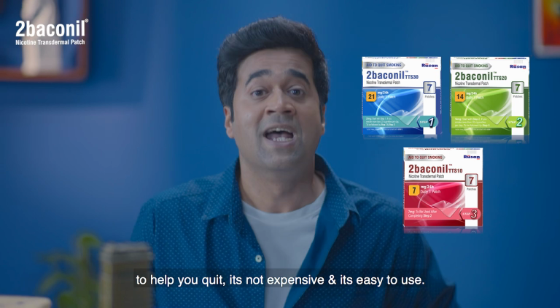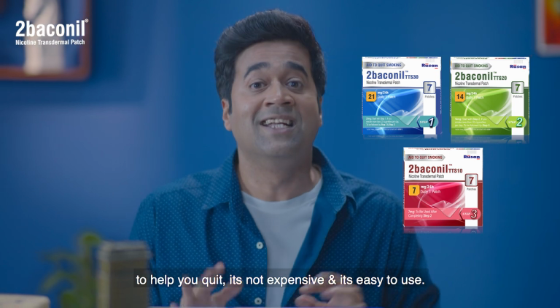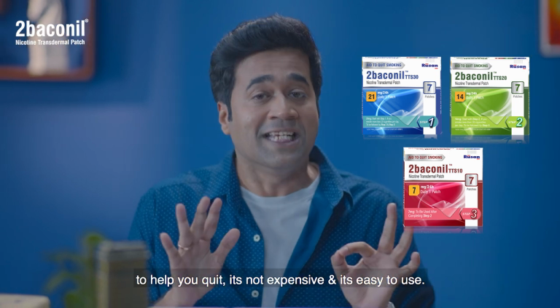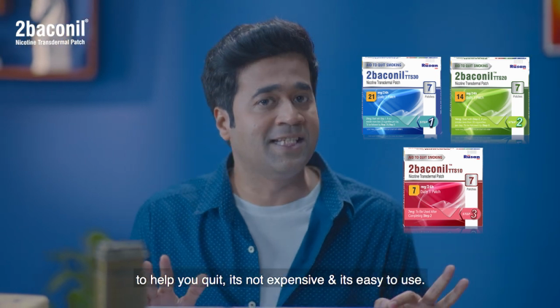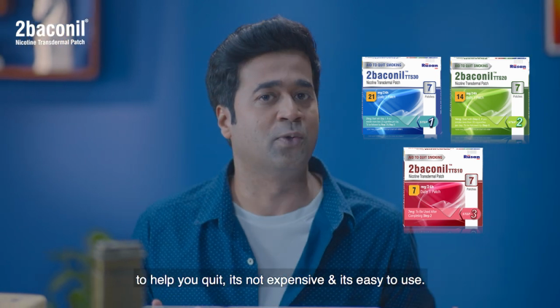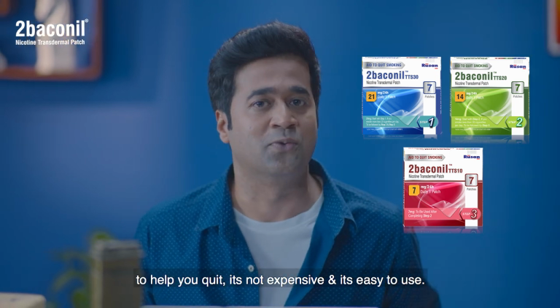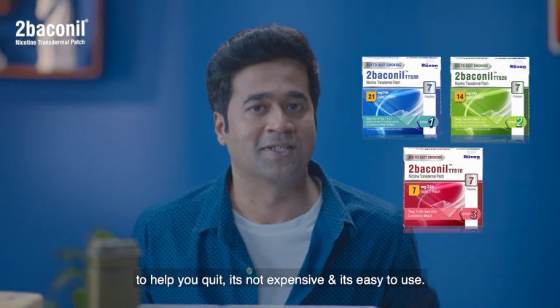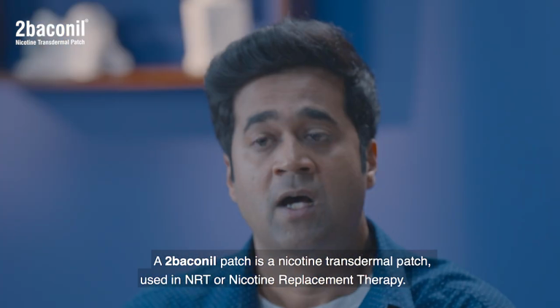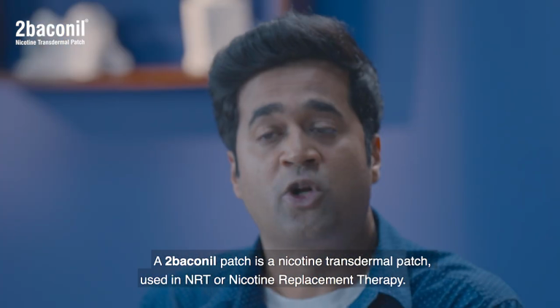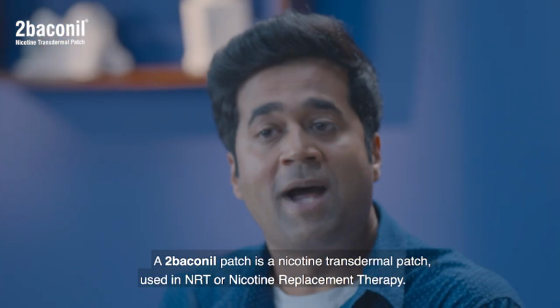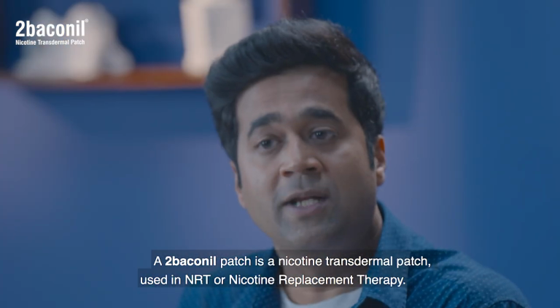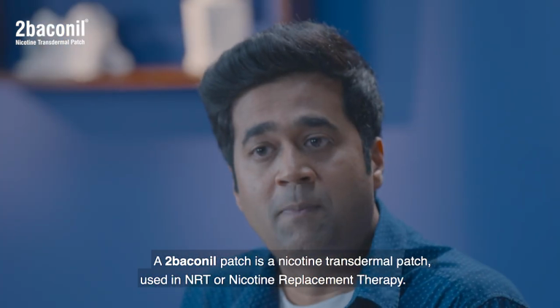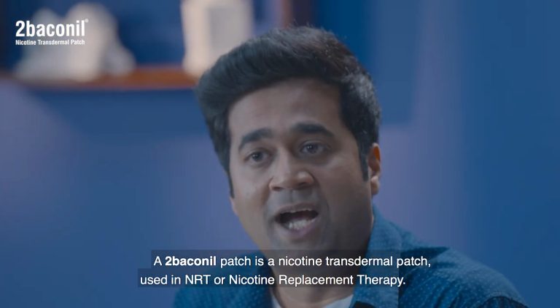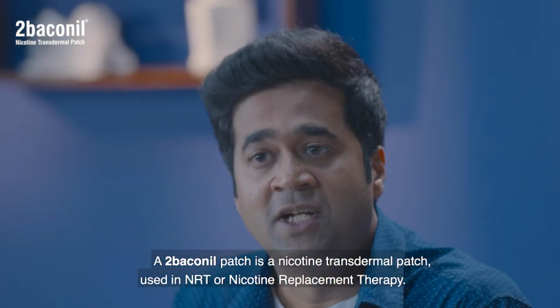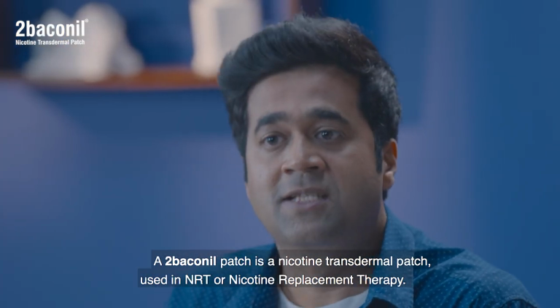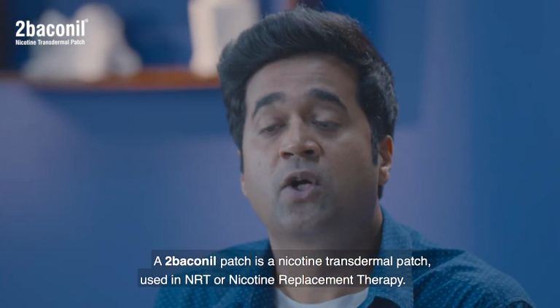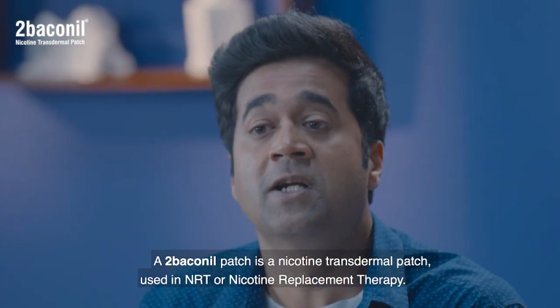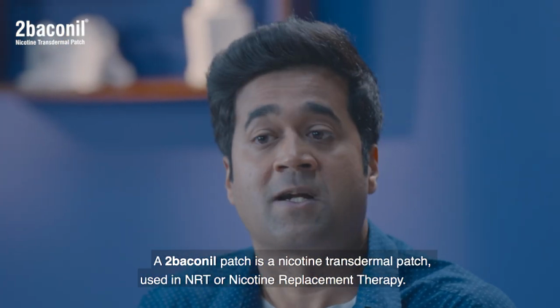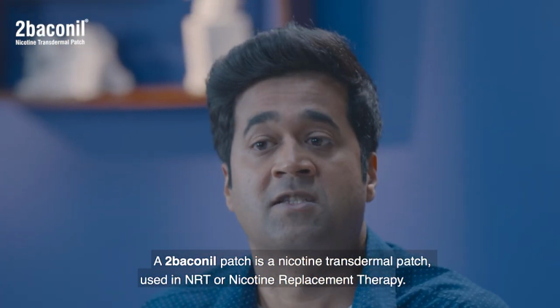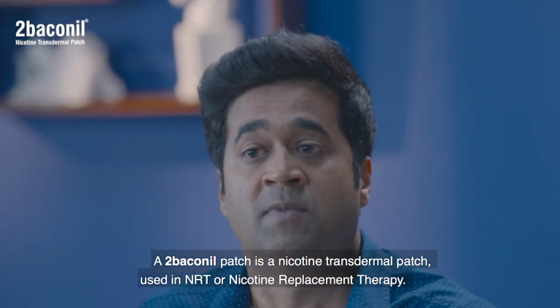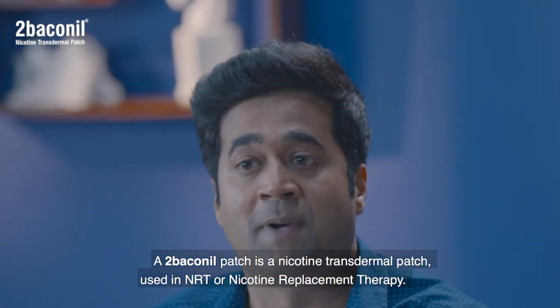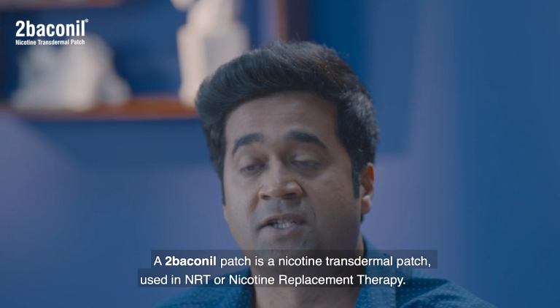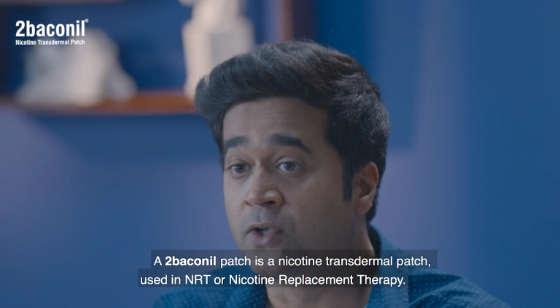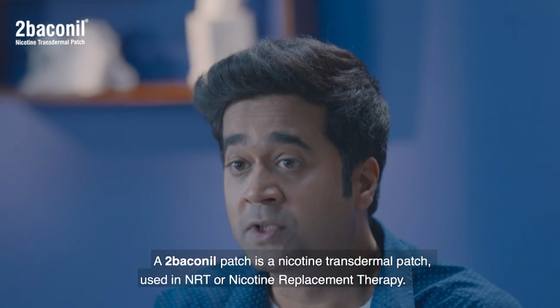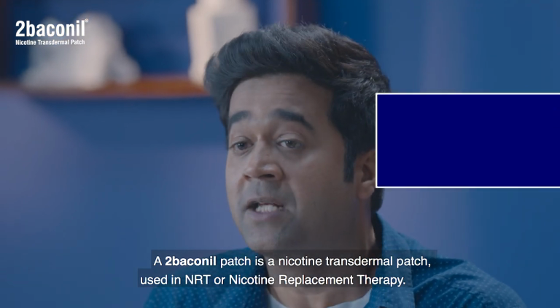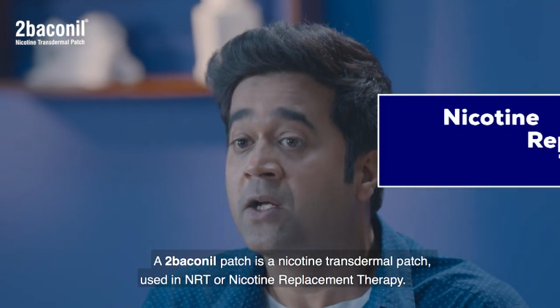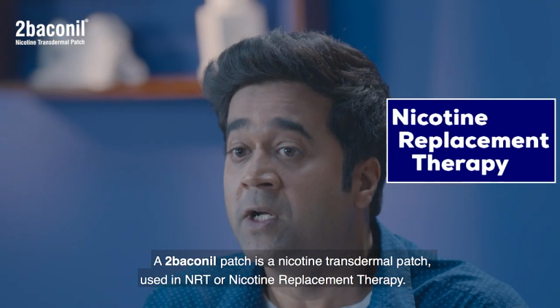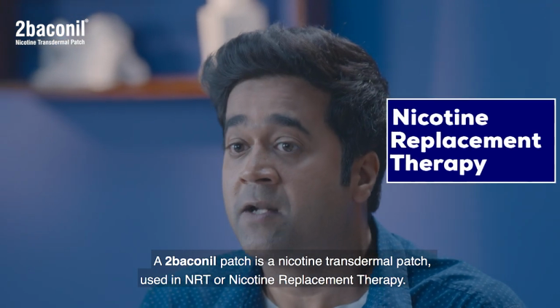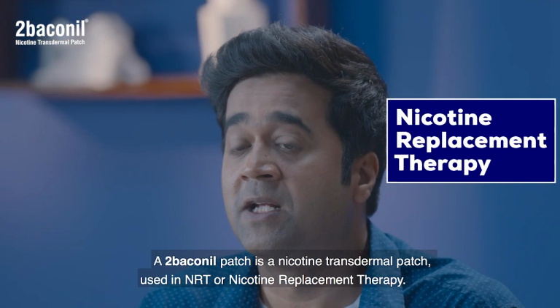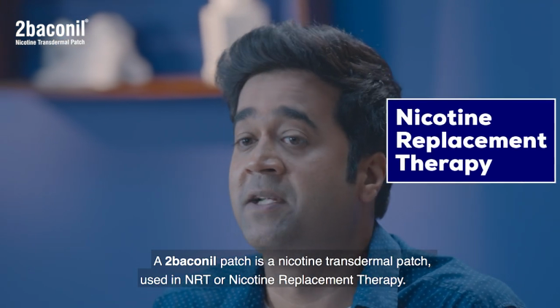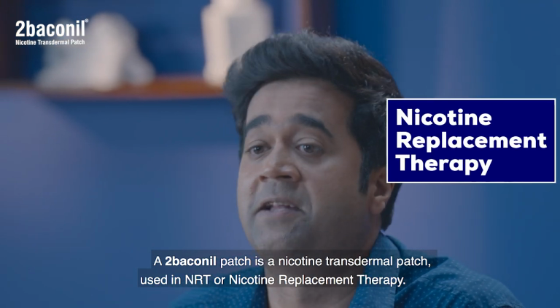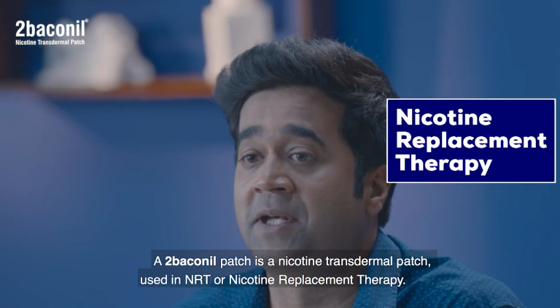A Tobacco Nil patch is a nicotine transdermal patch used in nicotine replacement therapy, or NRT.